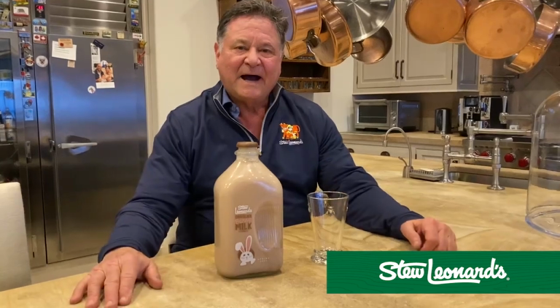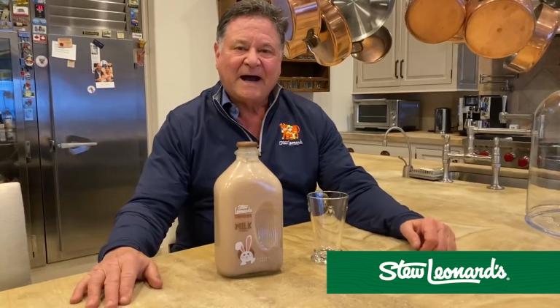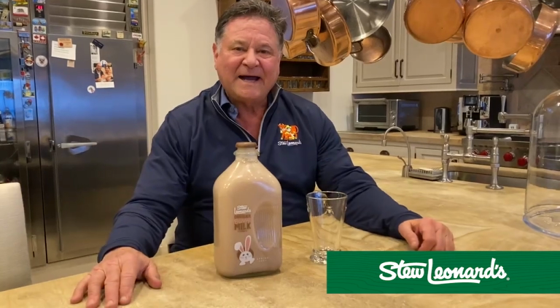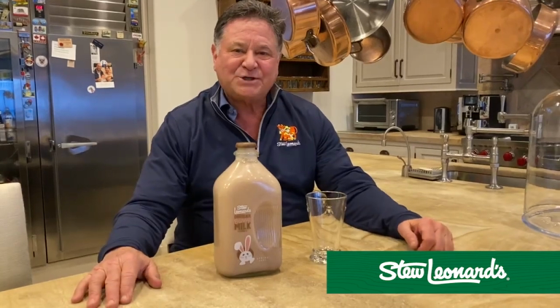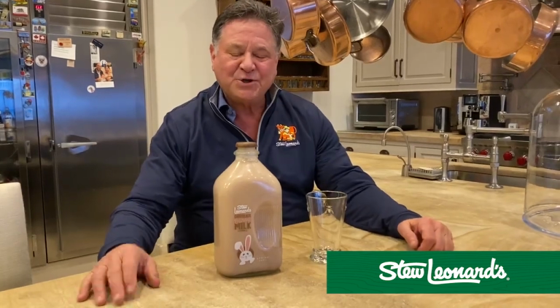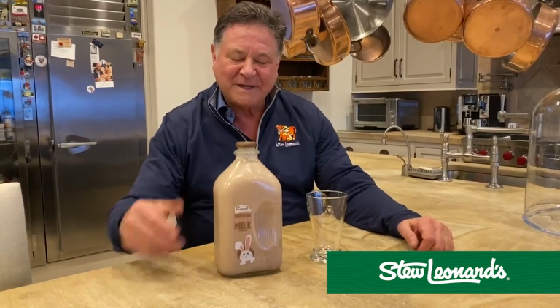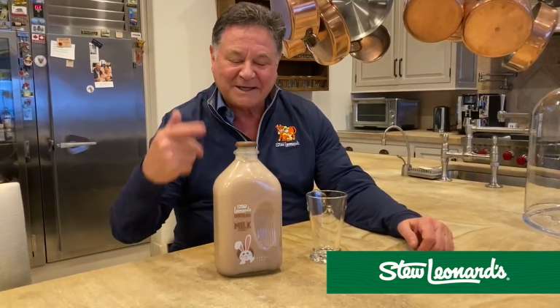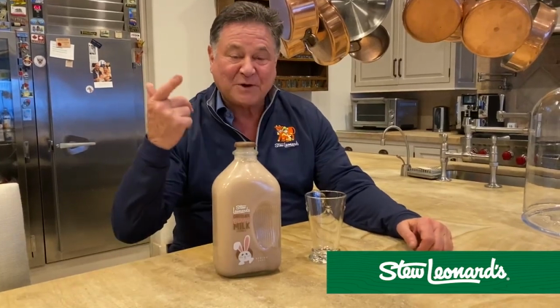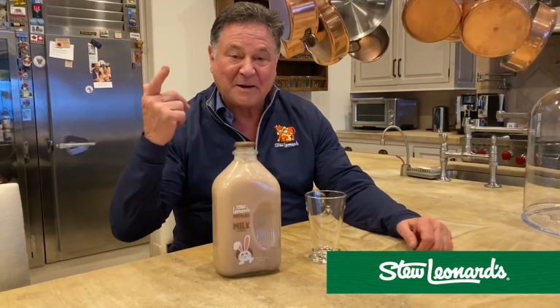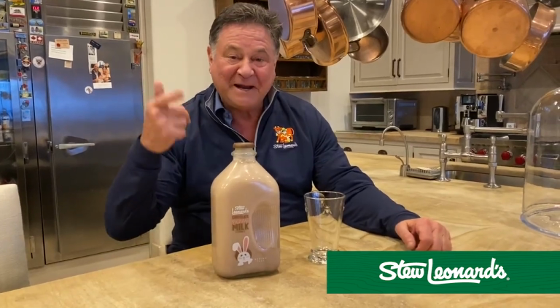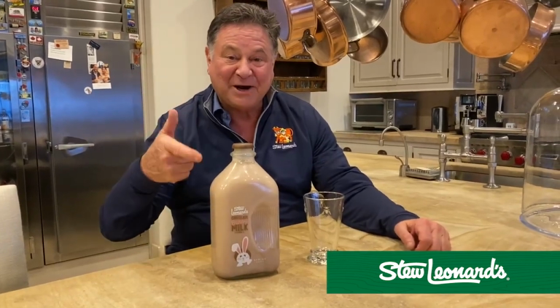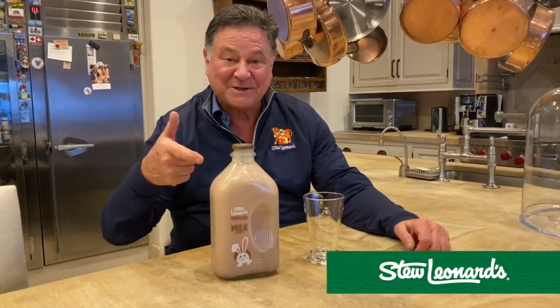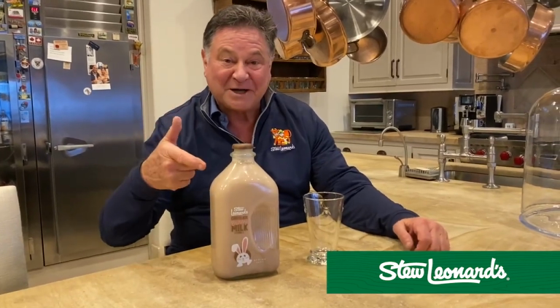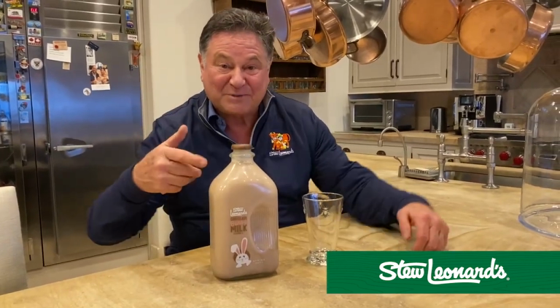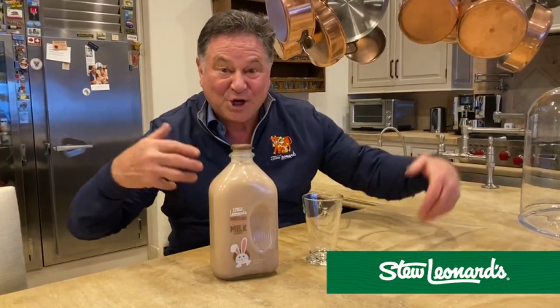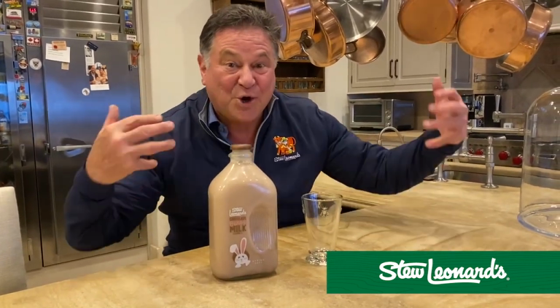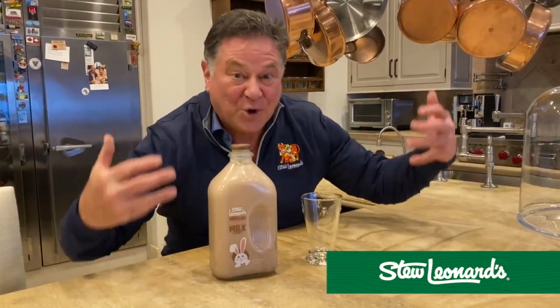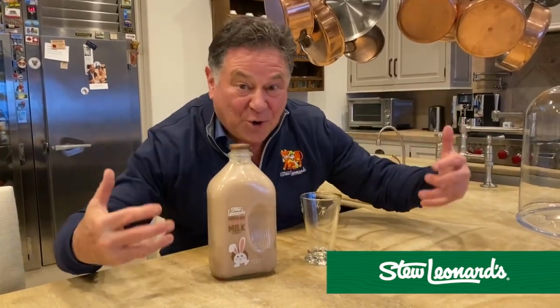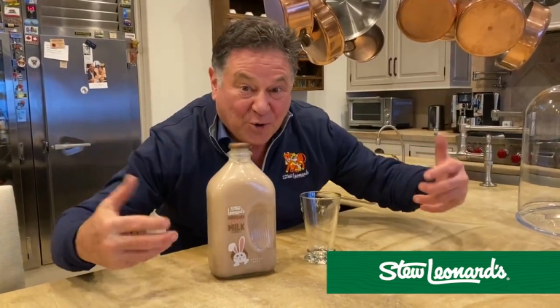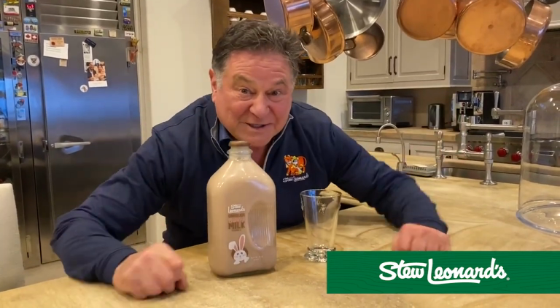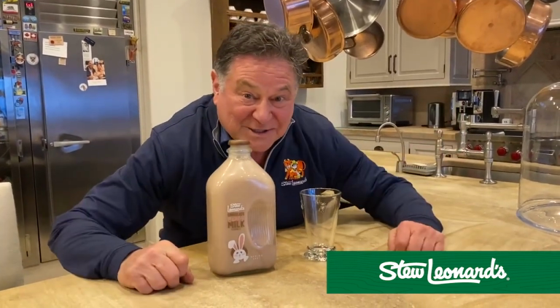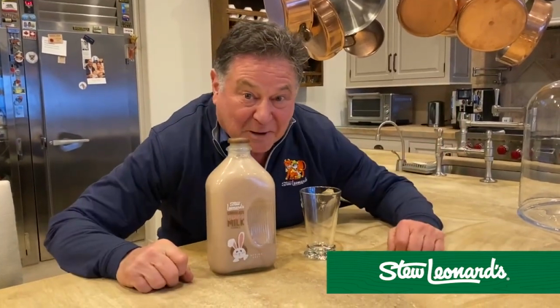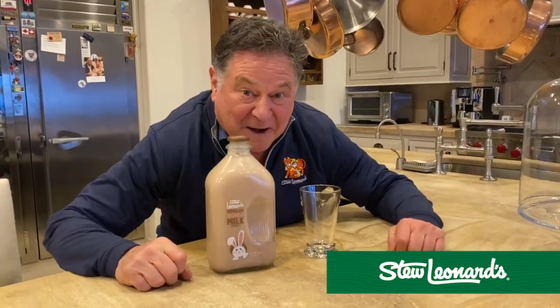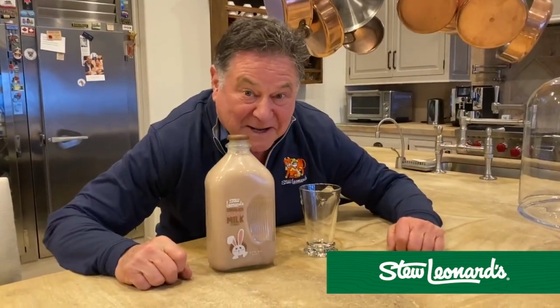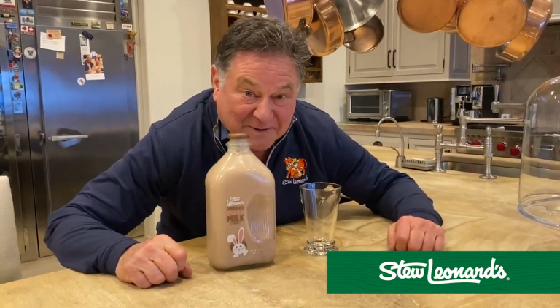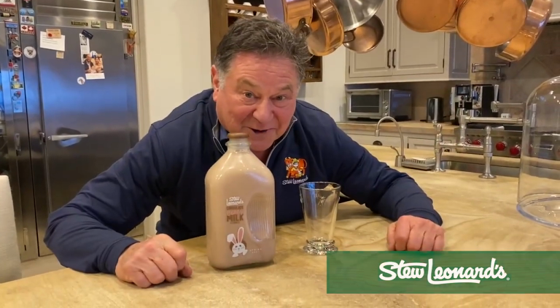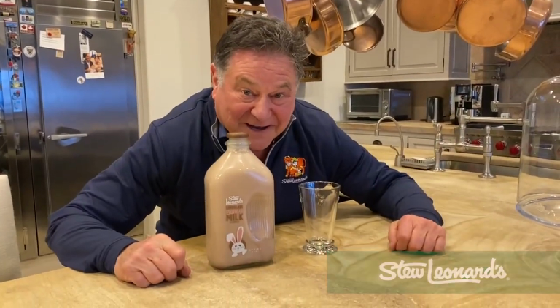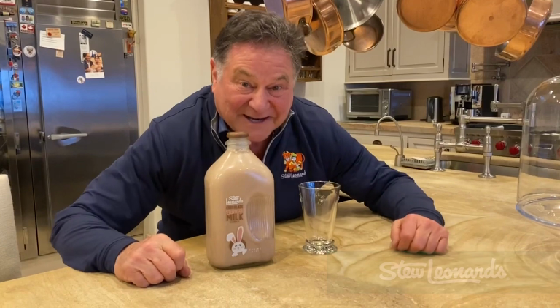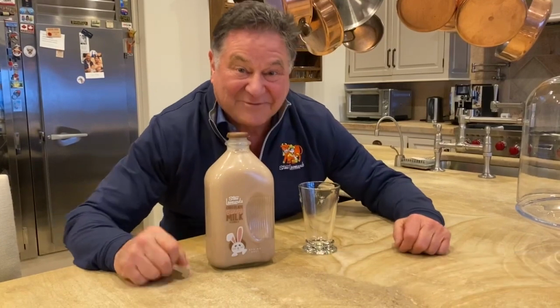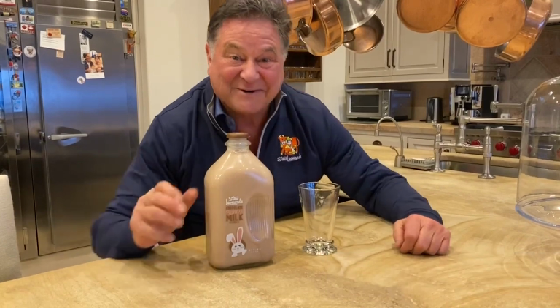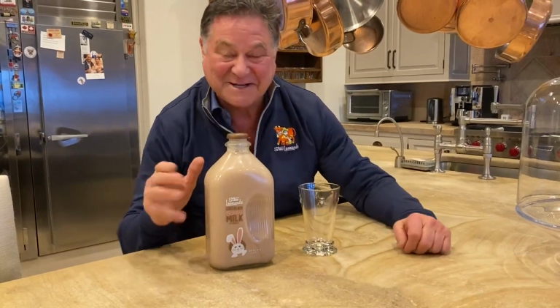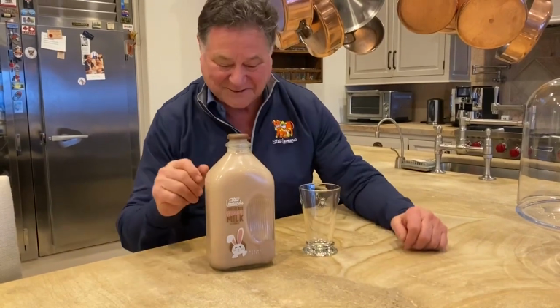Hi, it's Stu, and guess what? I'm here with something cool, which is our bunny milk right here for Easter.